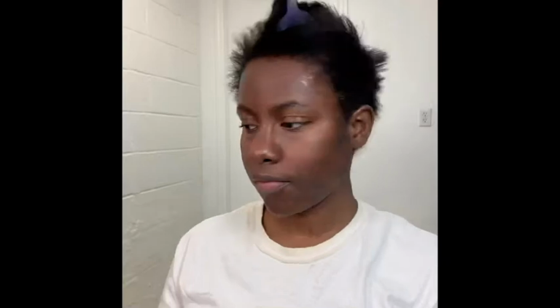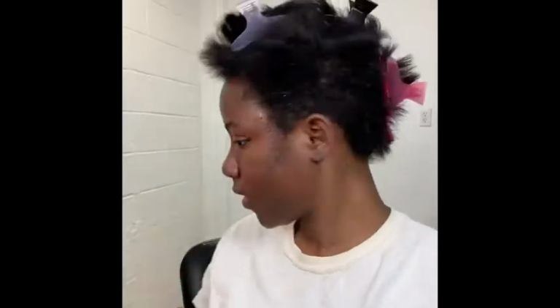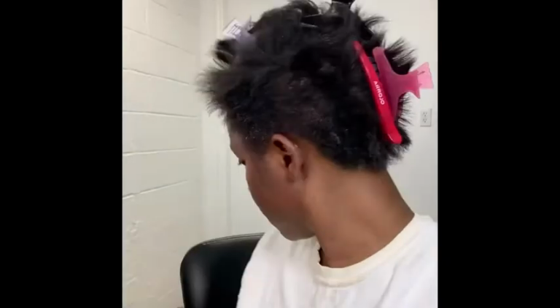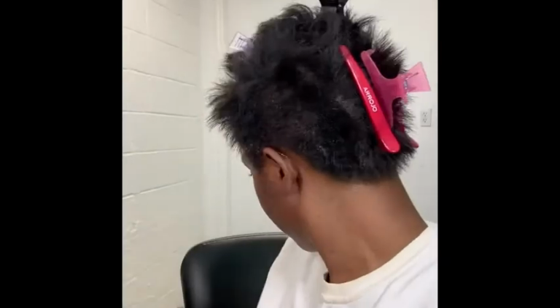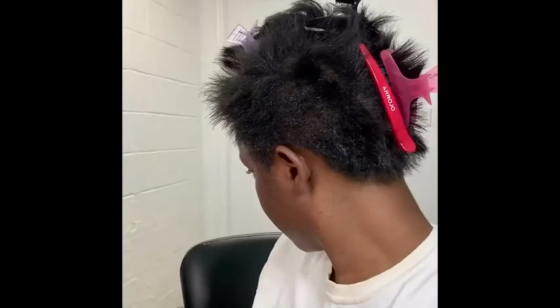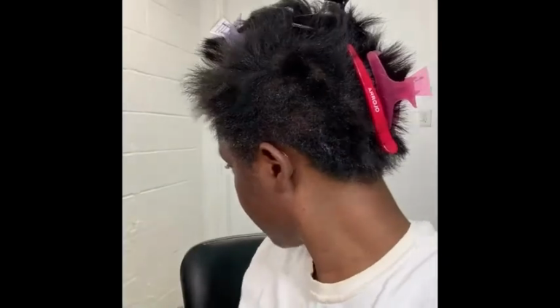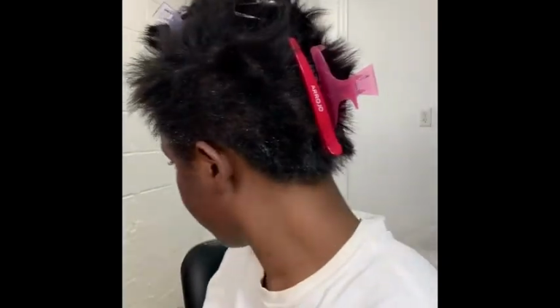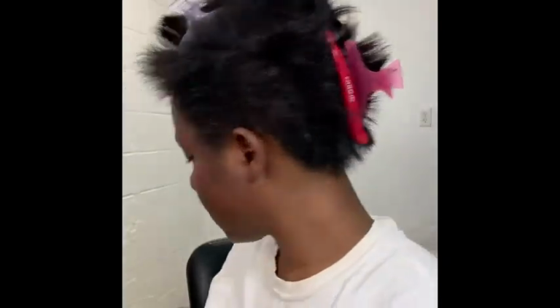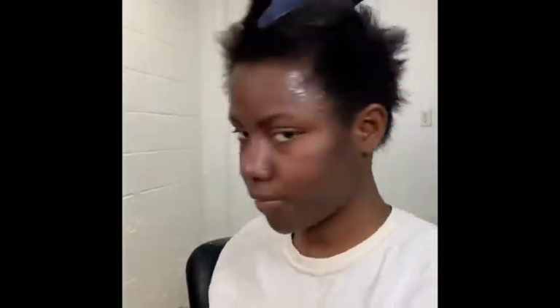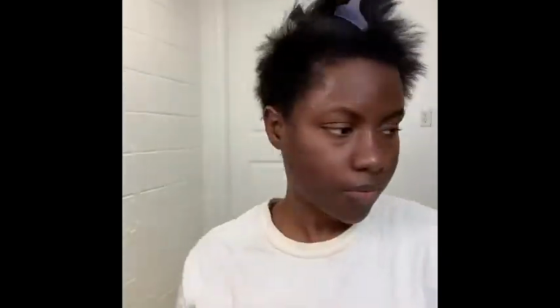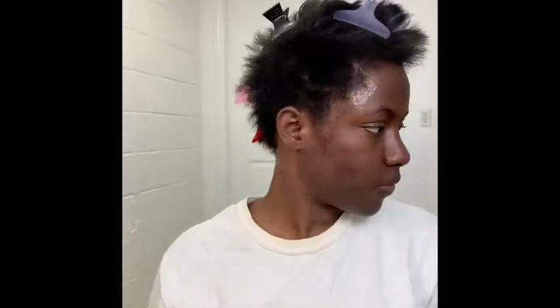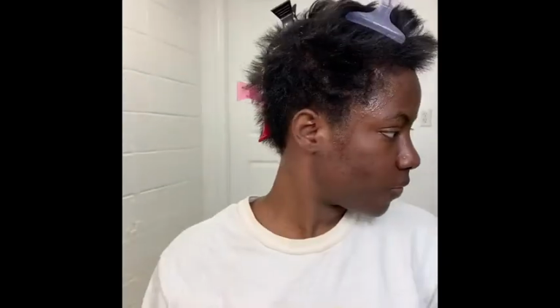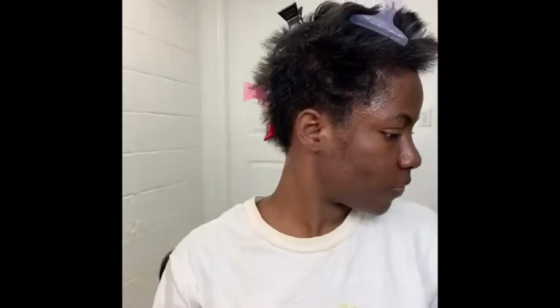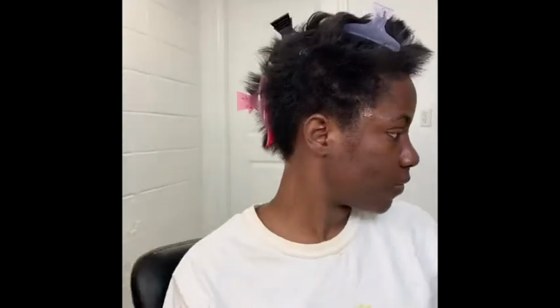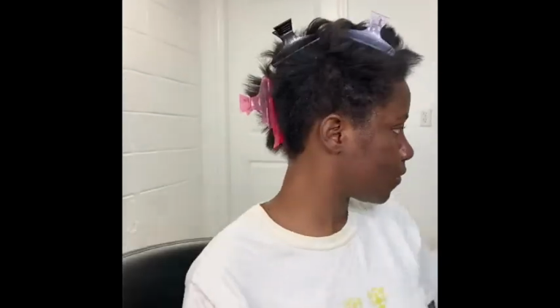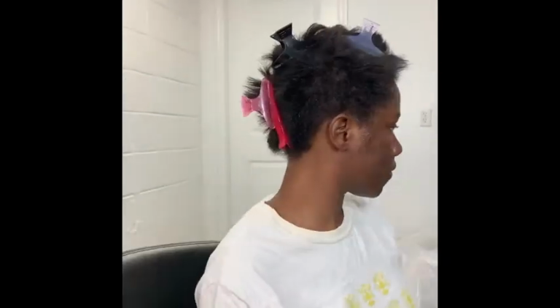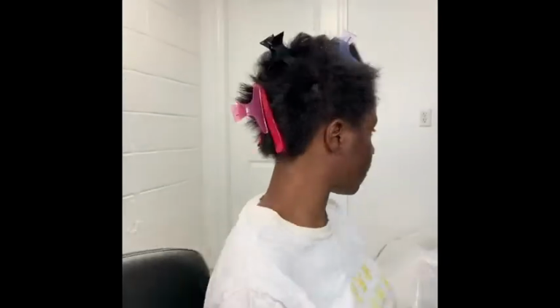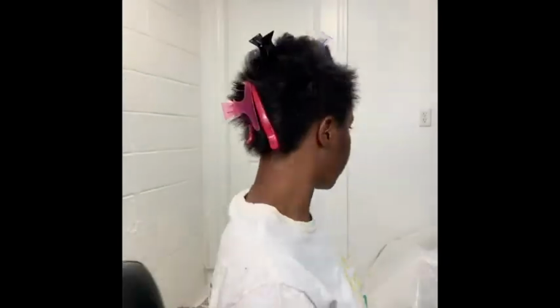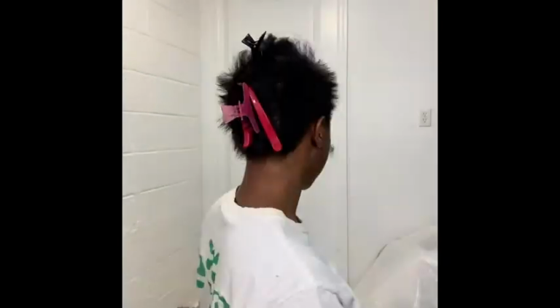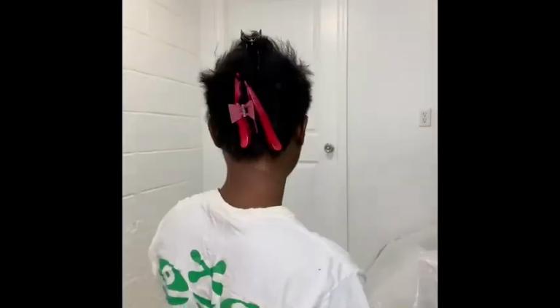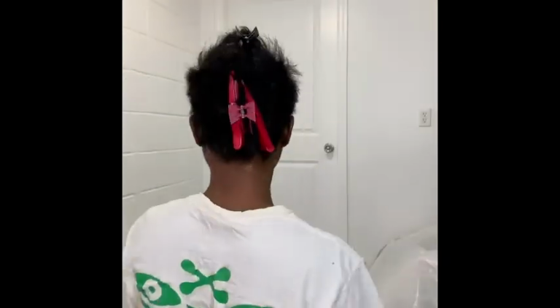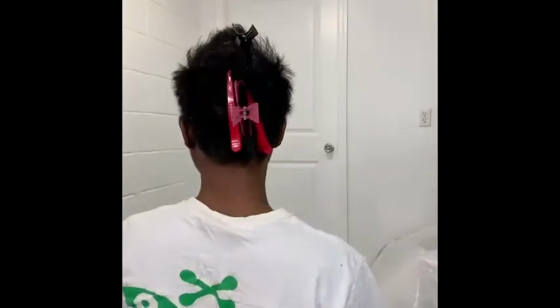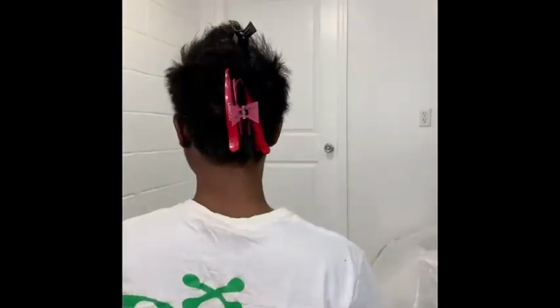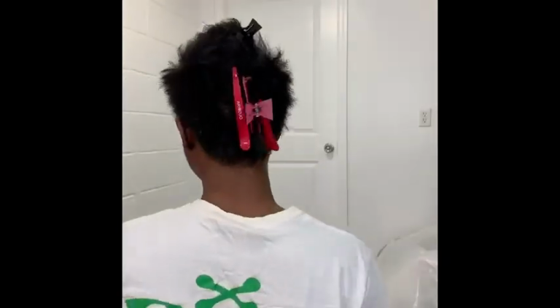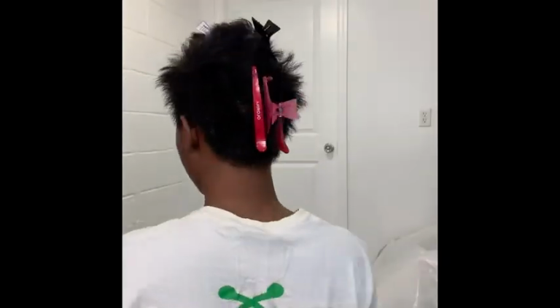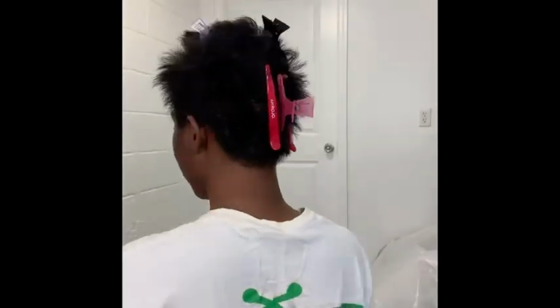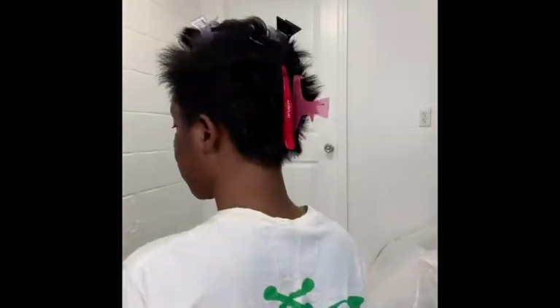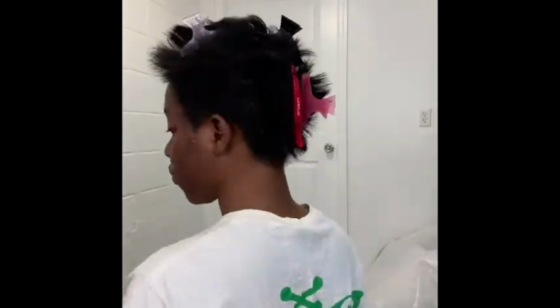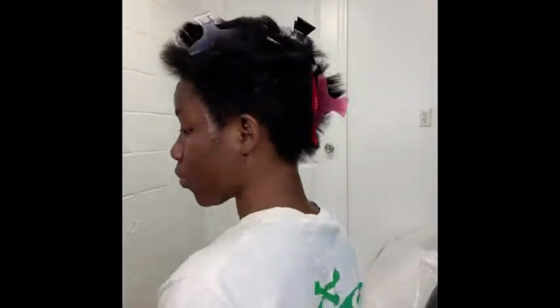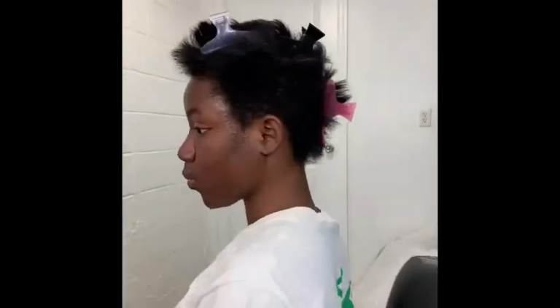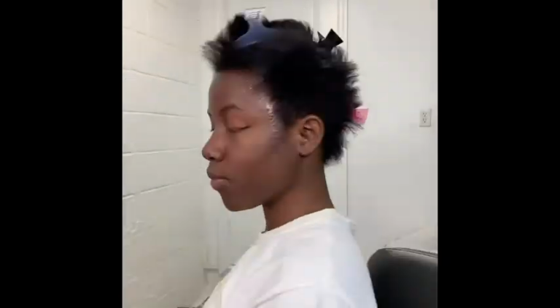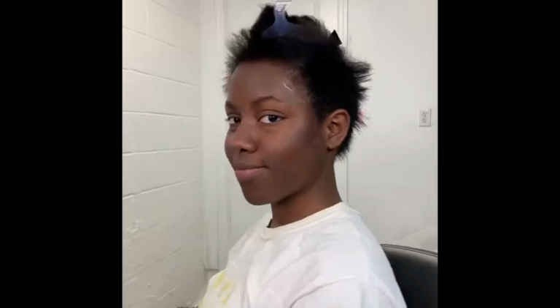Hey guys, I'm just coming with a video to show you how I relax and style my mohawk.